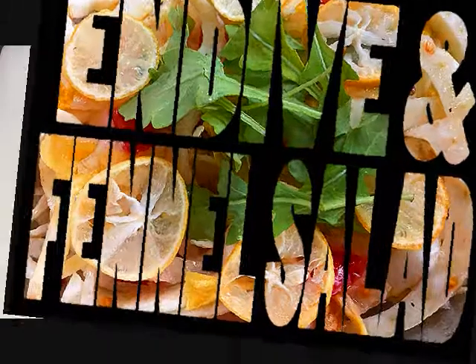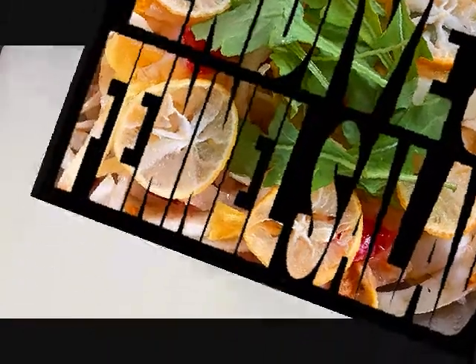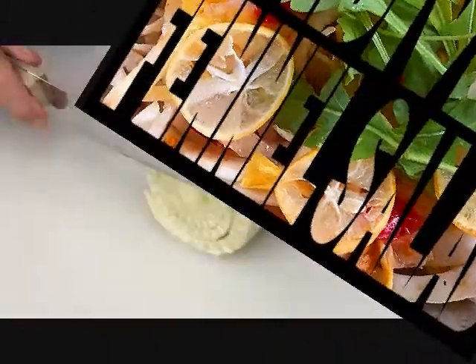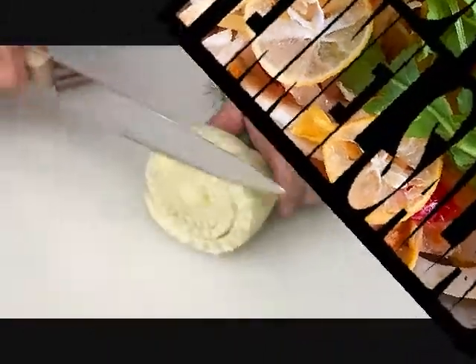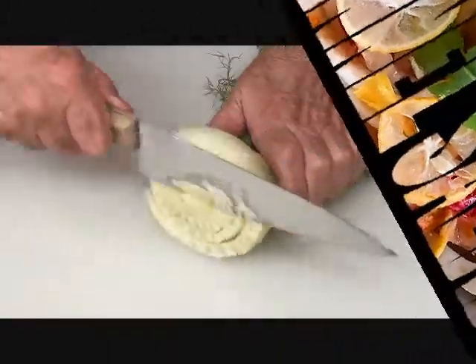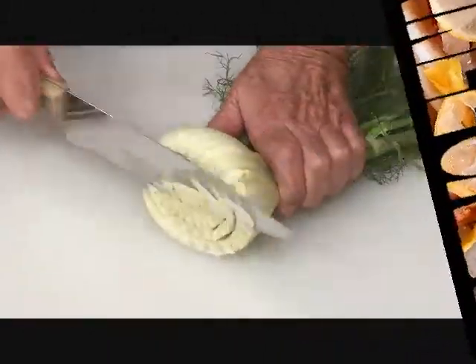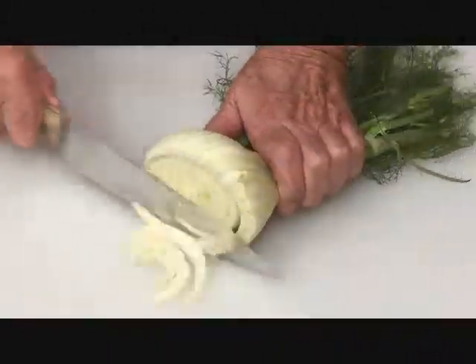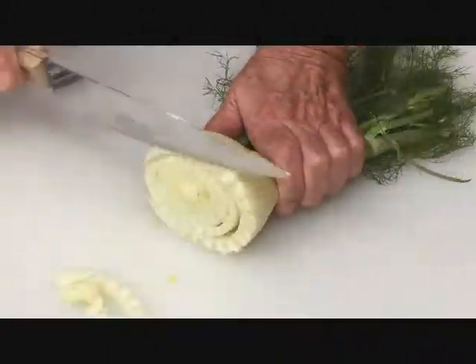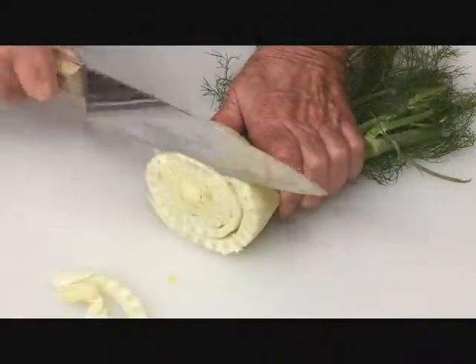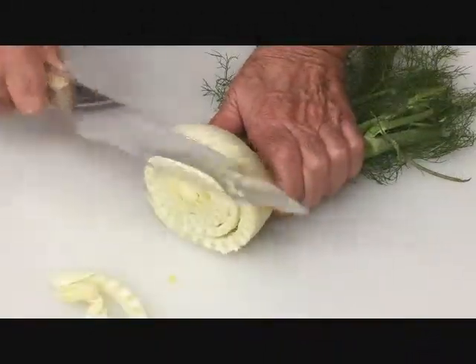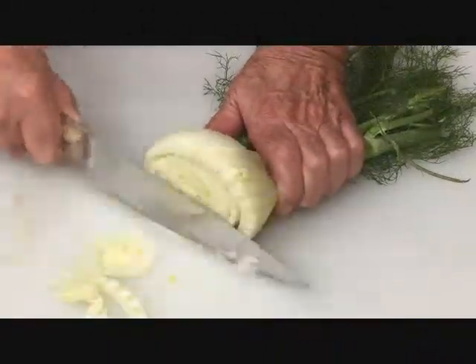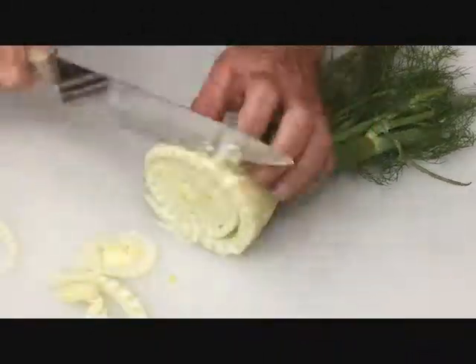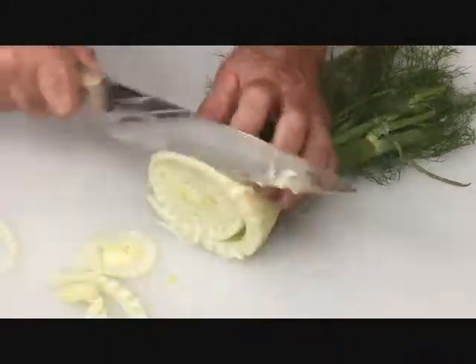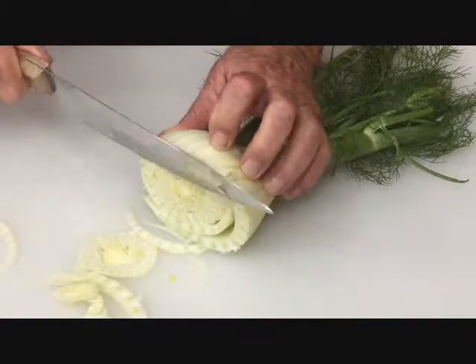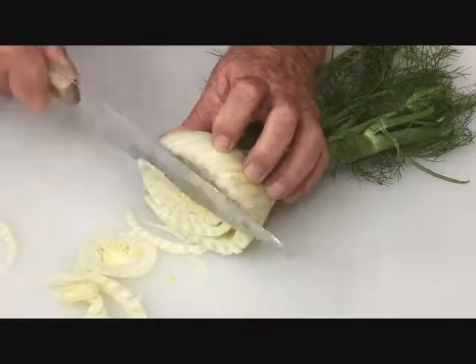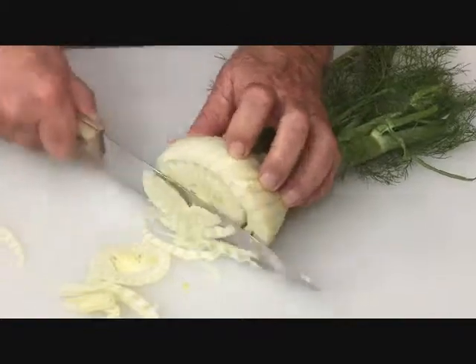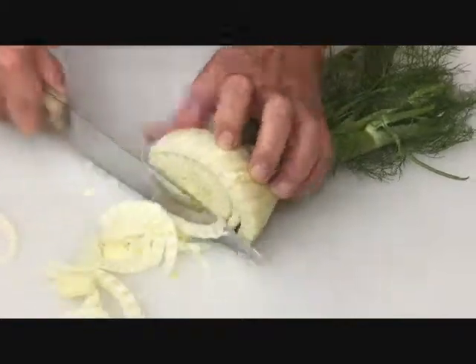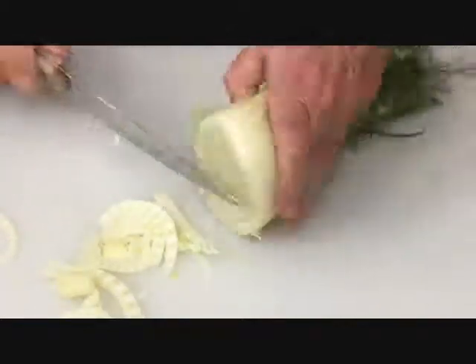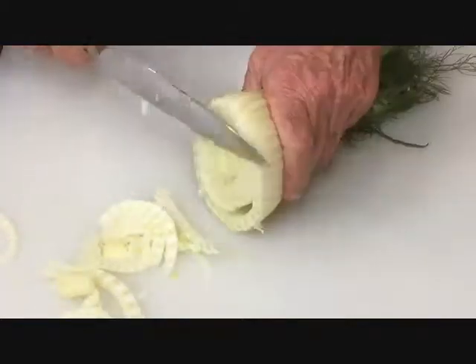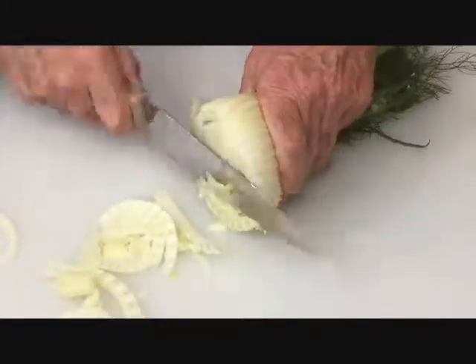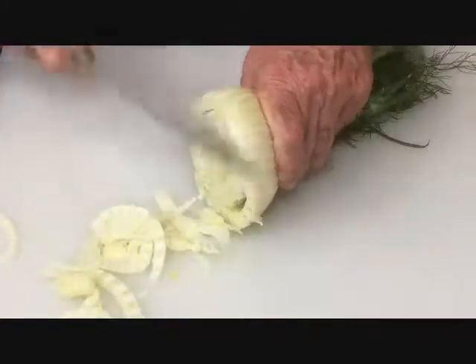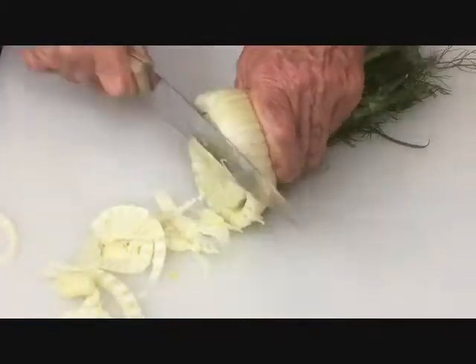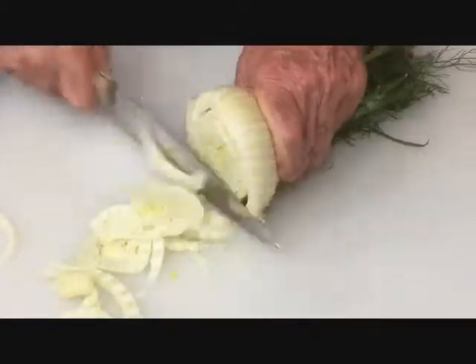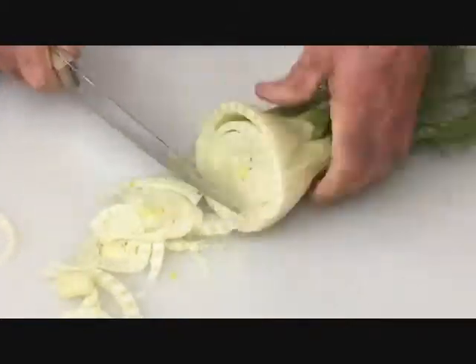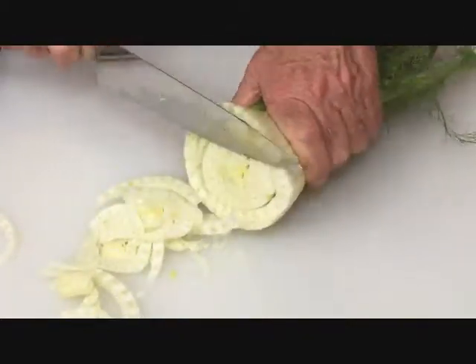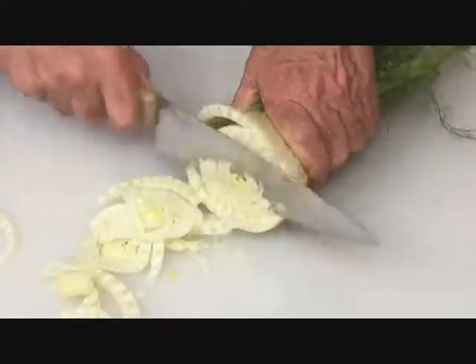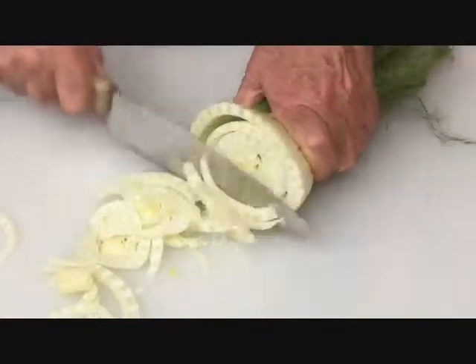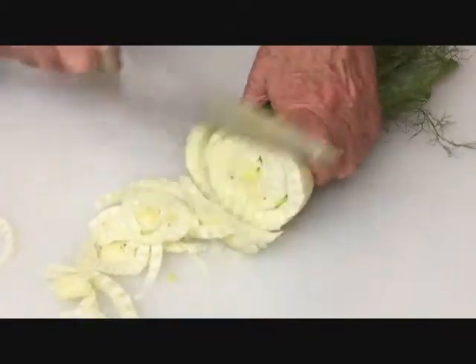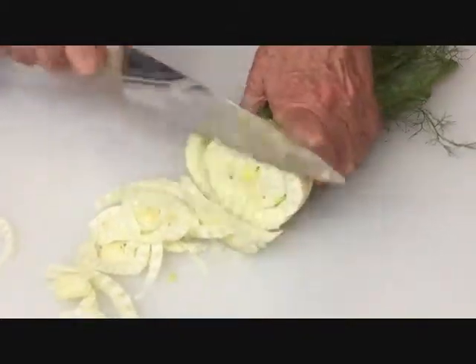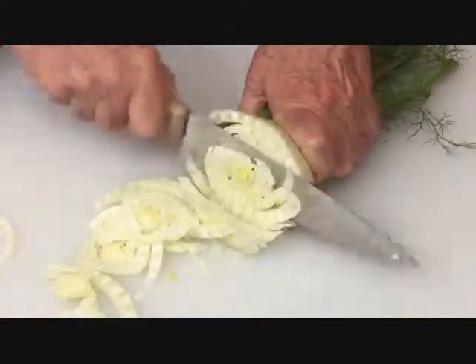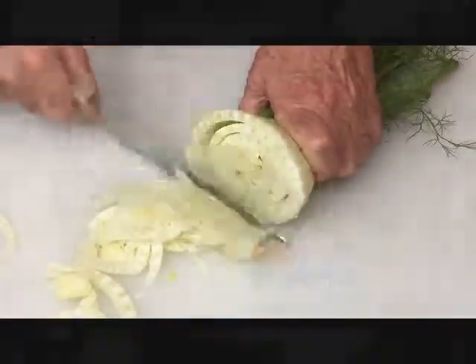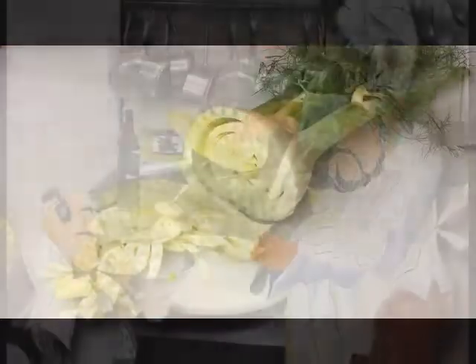First we shave a half a bulb of fennel. I like to work from the center out, turning the fennel as I shave it.